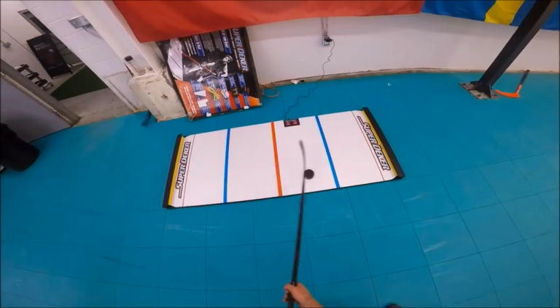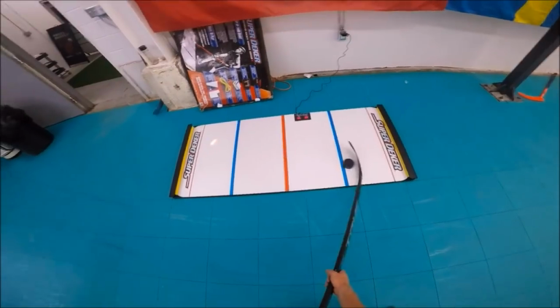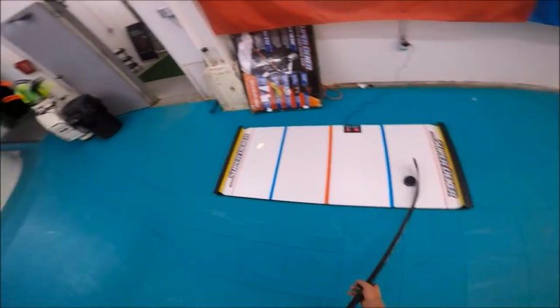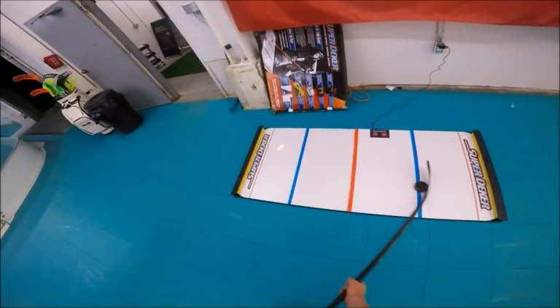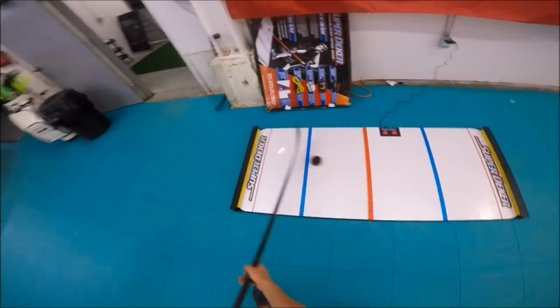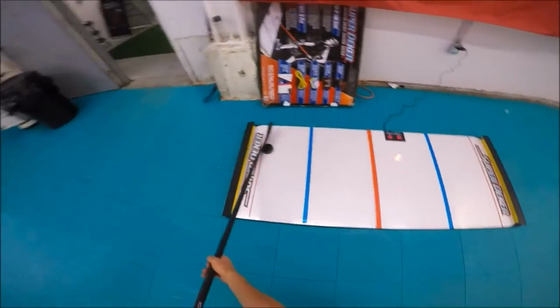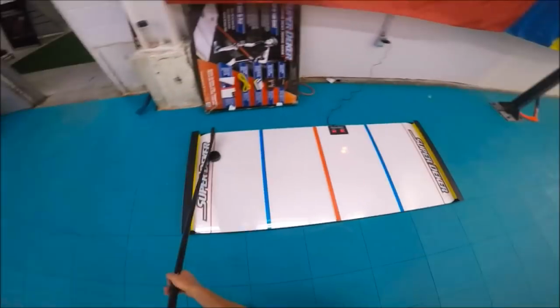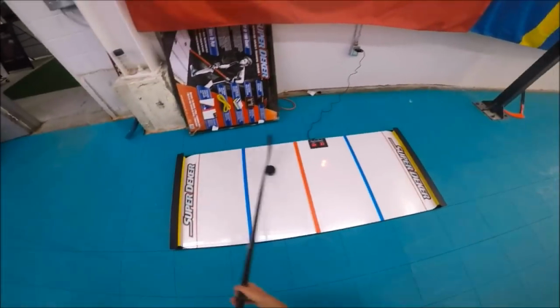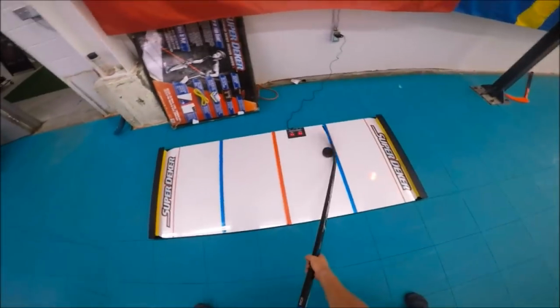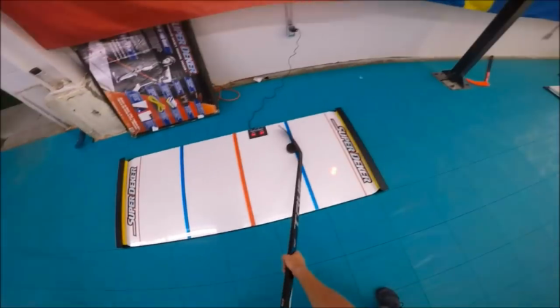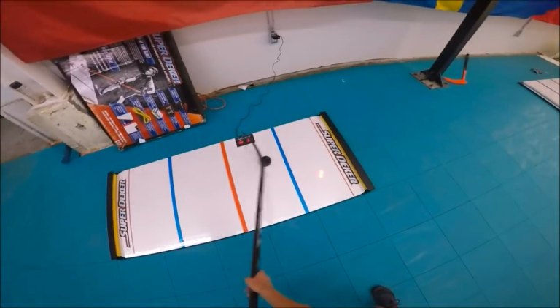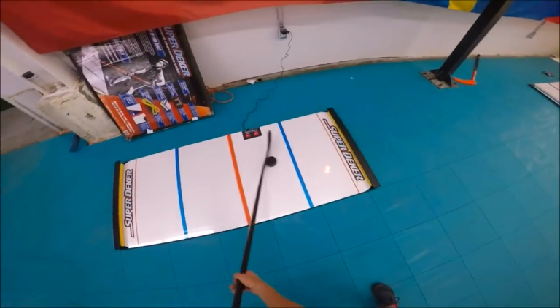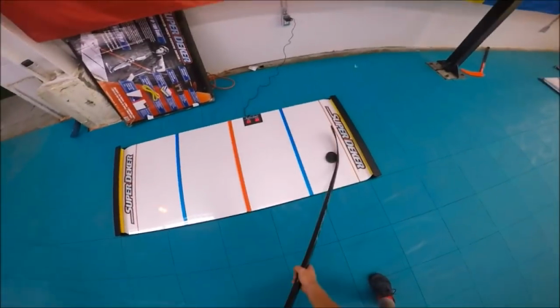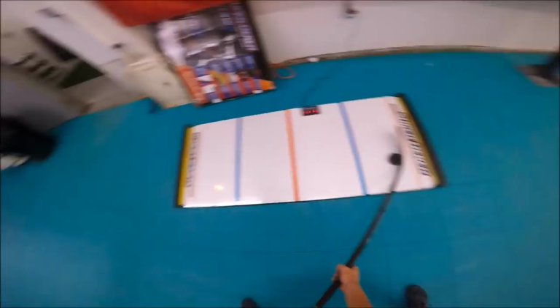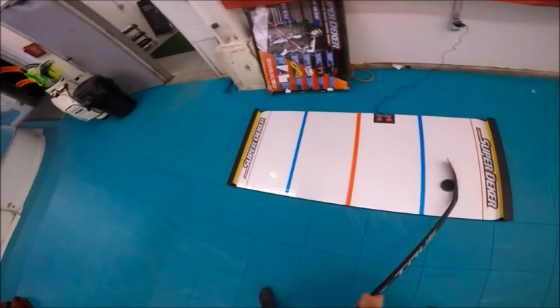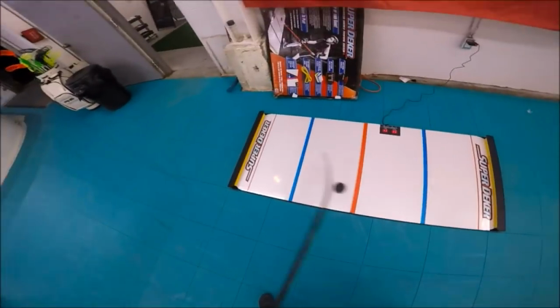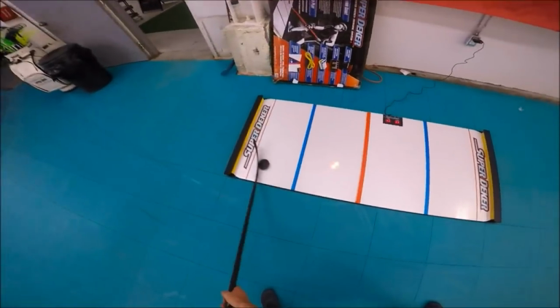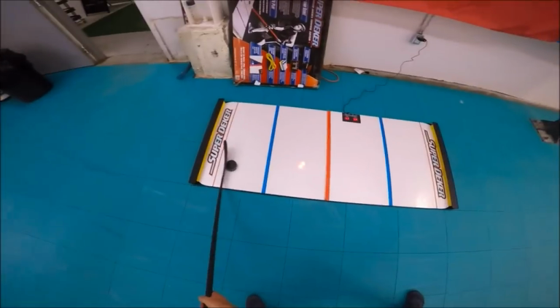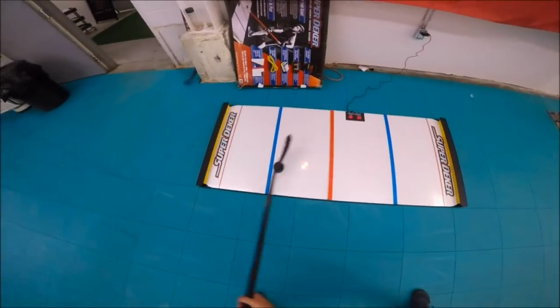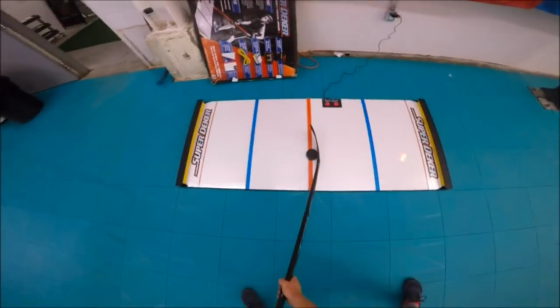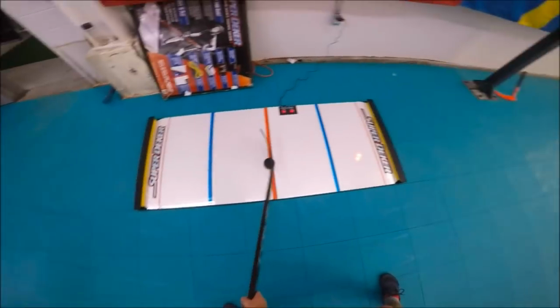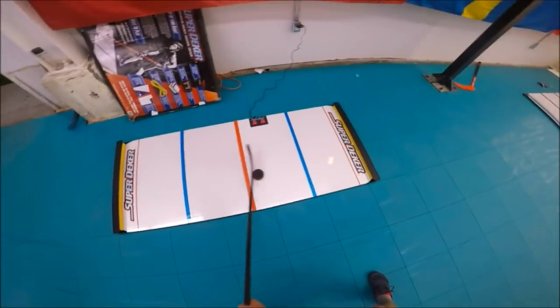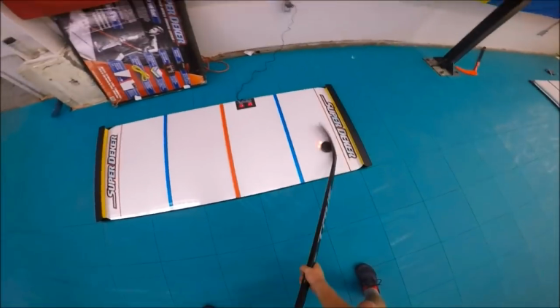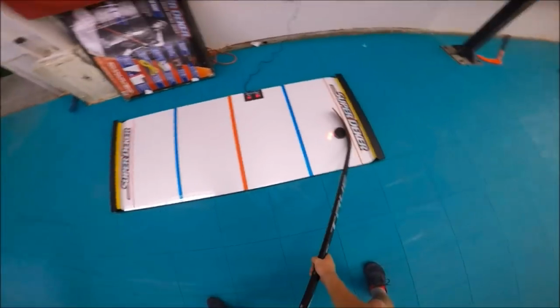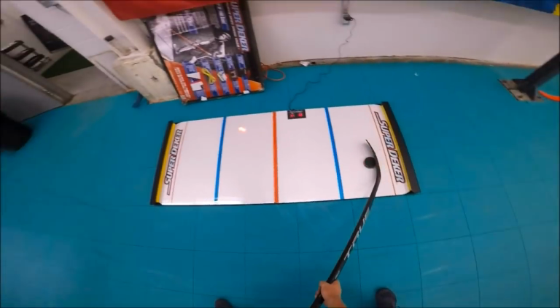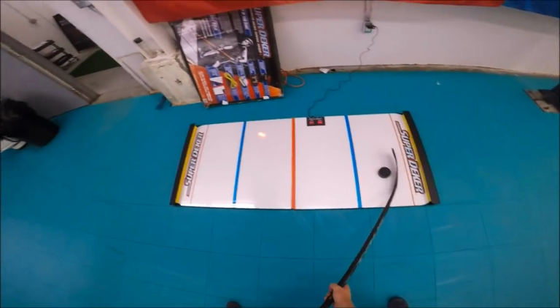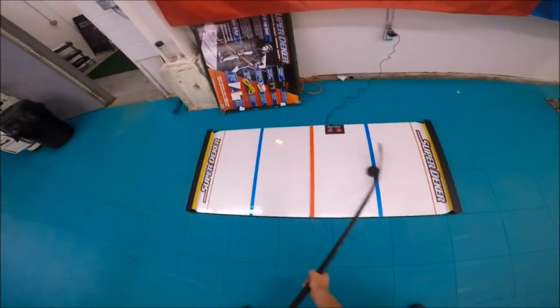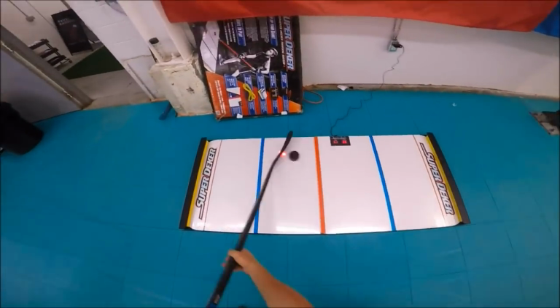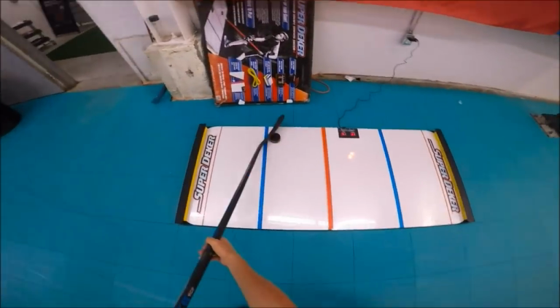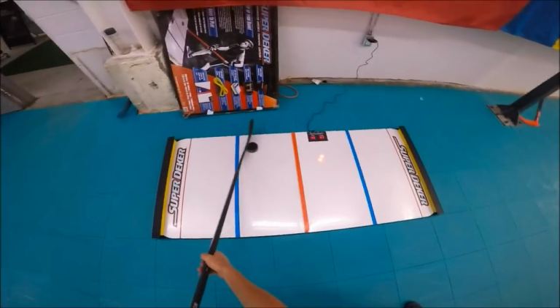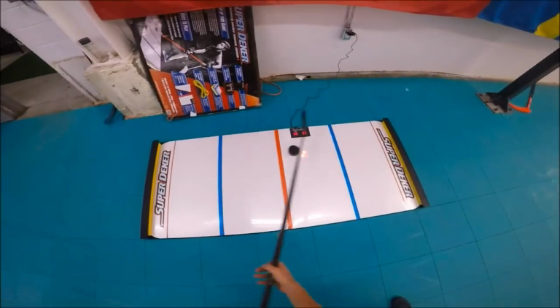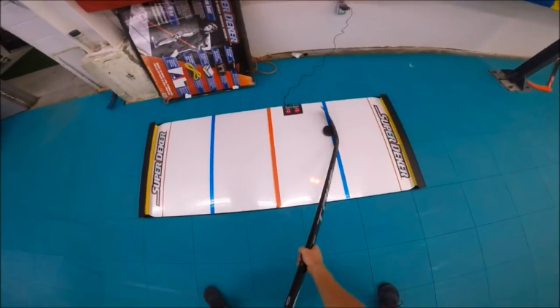Alright, so there's my first score of 63. I did feel like I could do better so I decided to go again.